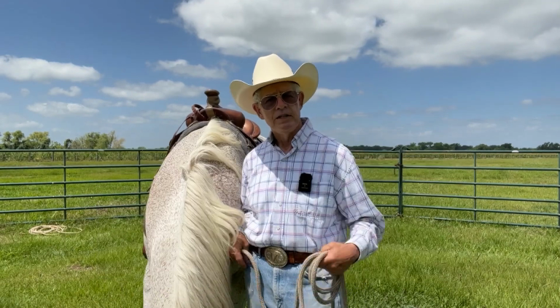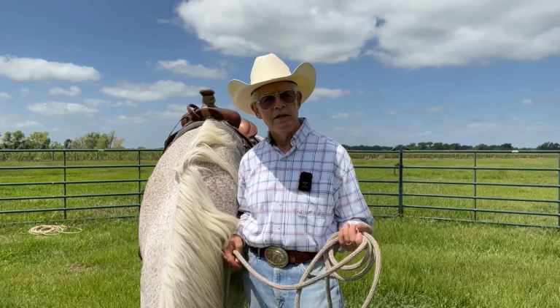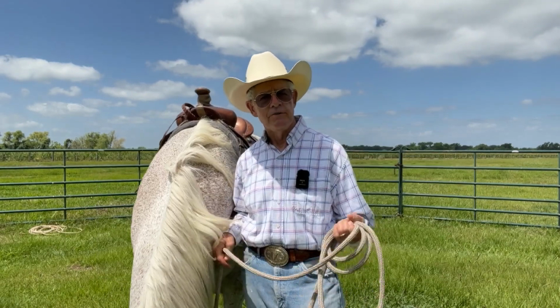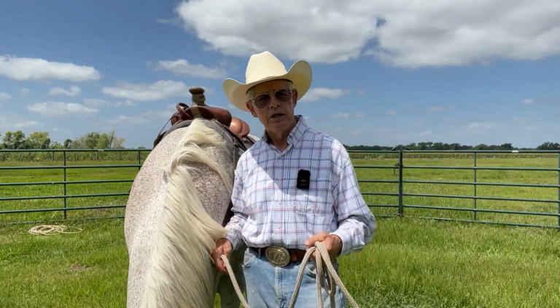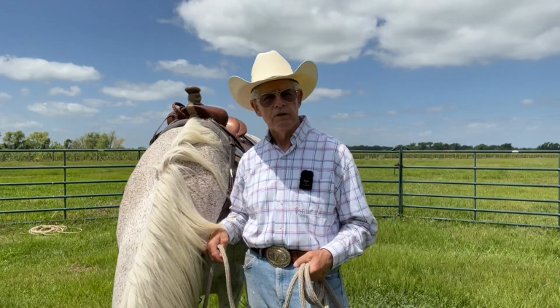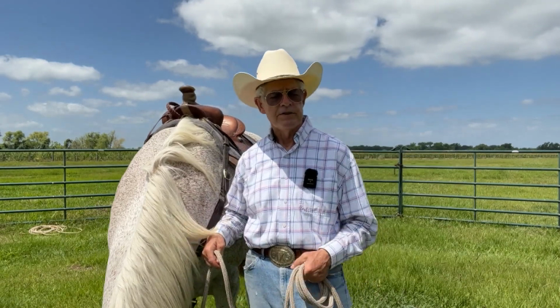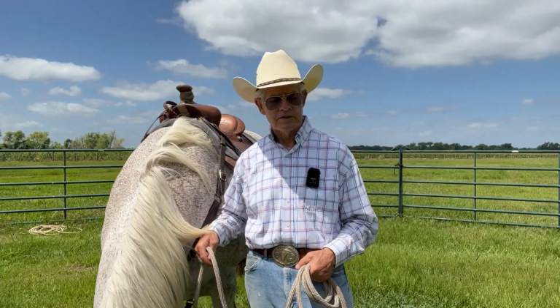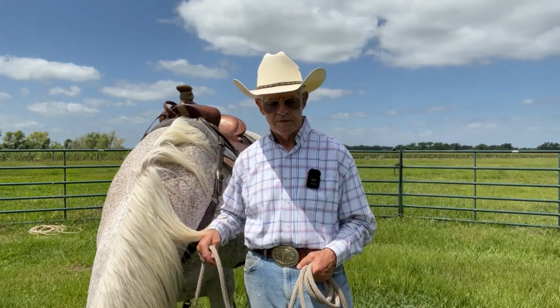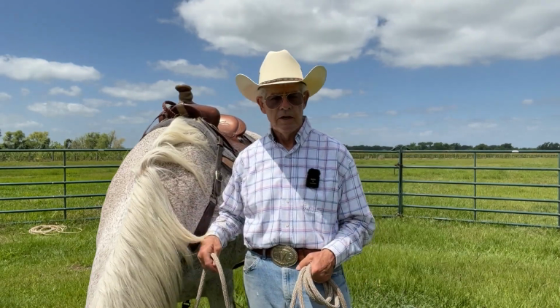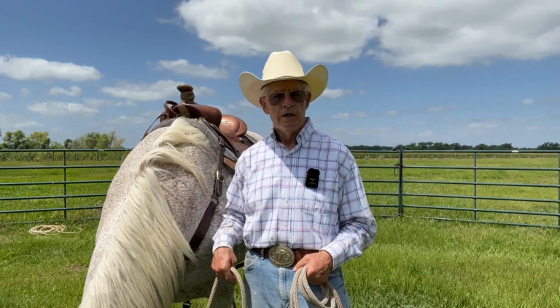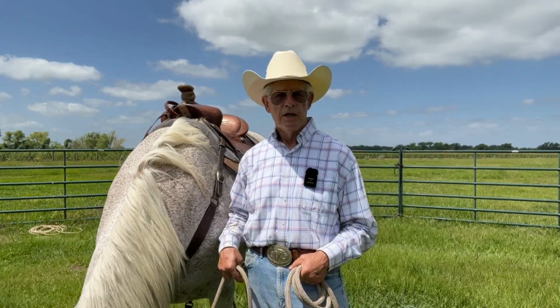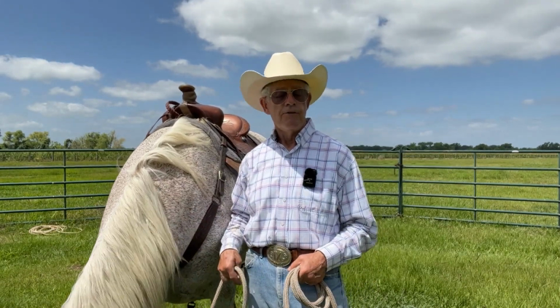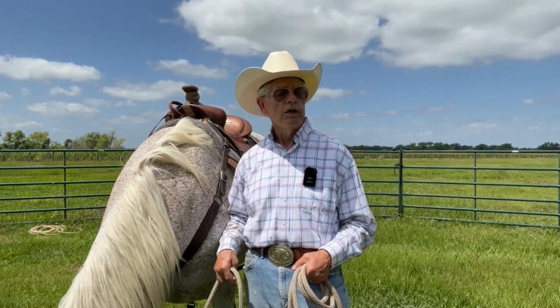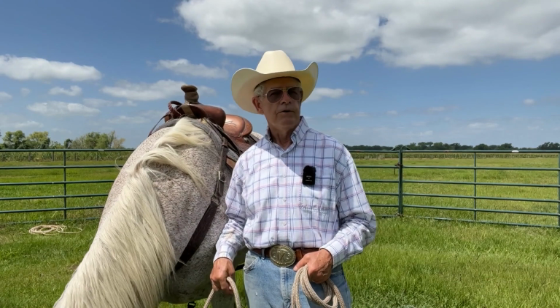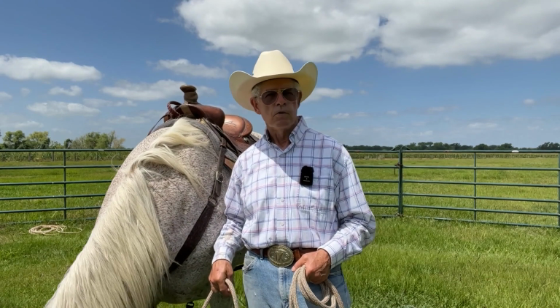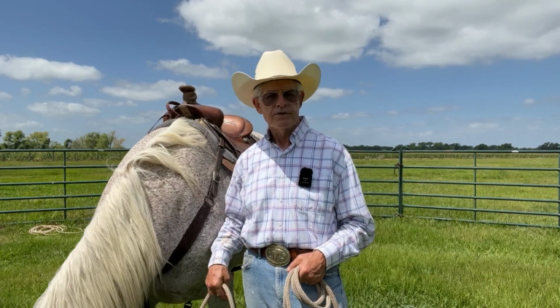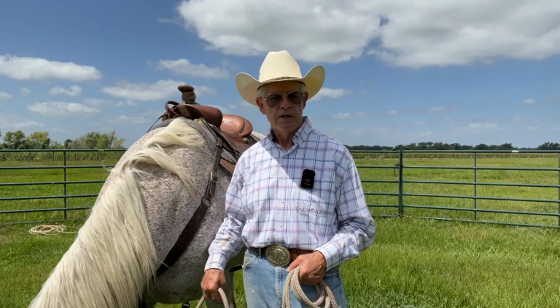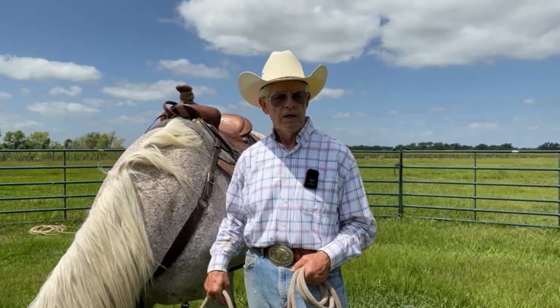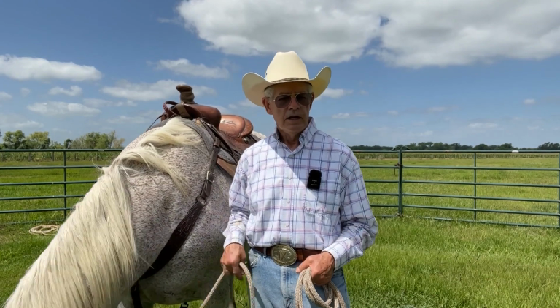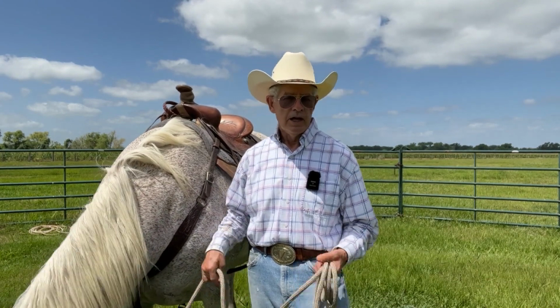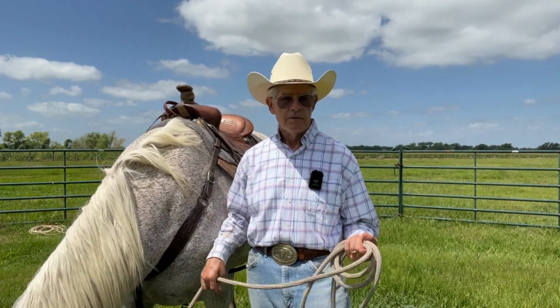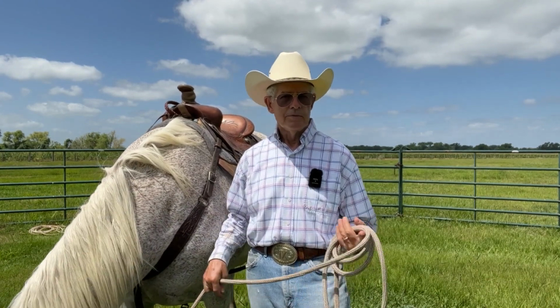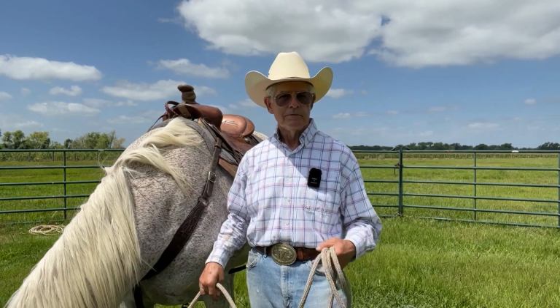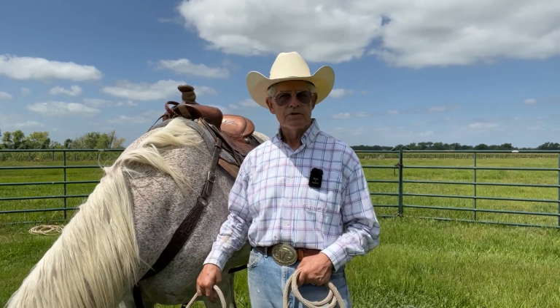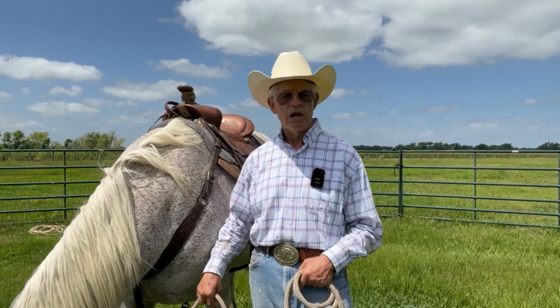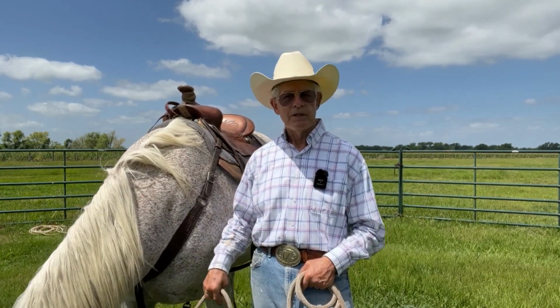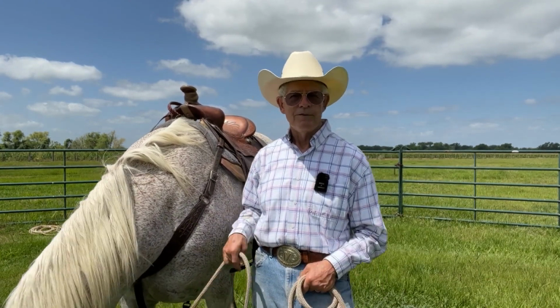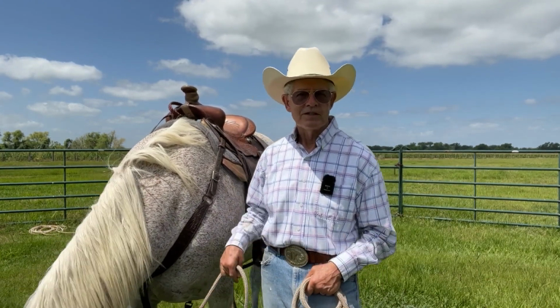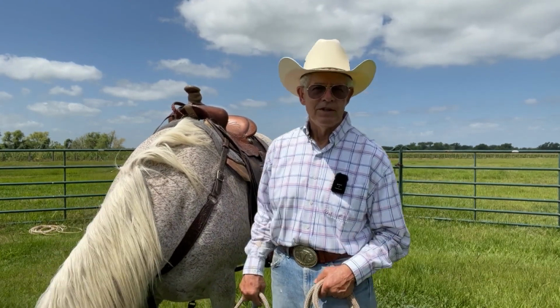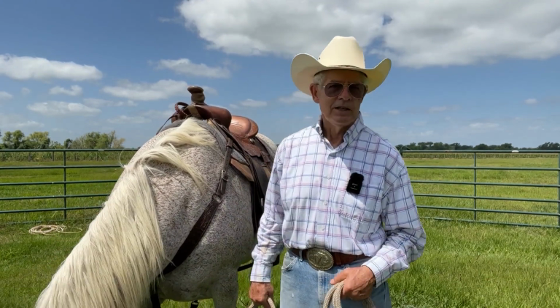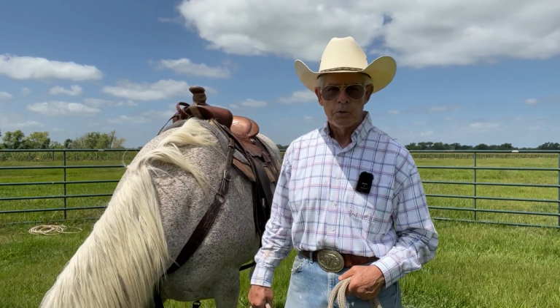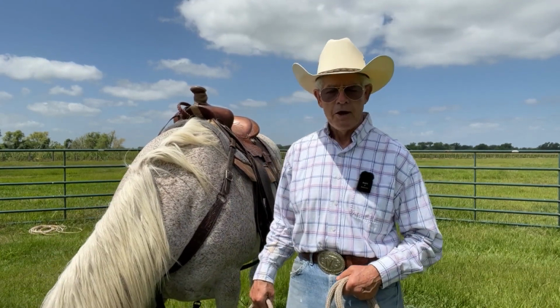I did another video — the physics of falling off your horse — and also talked about the physics of hitting the ground.